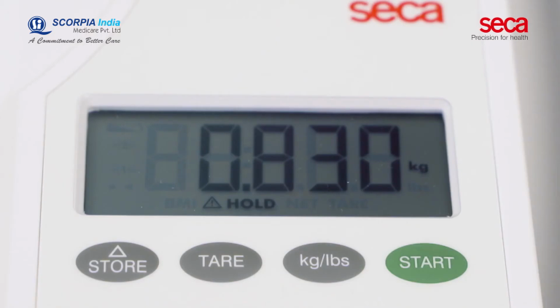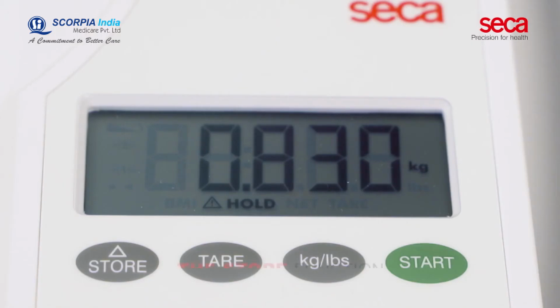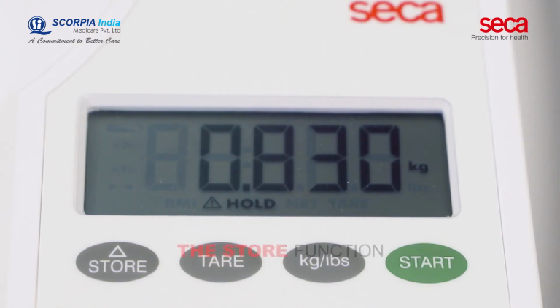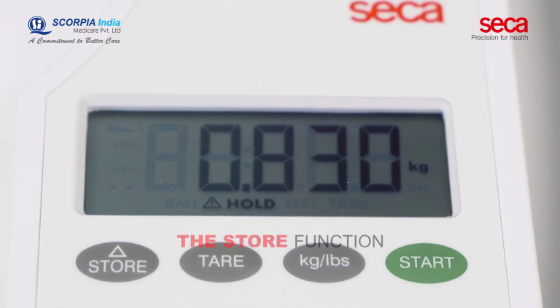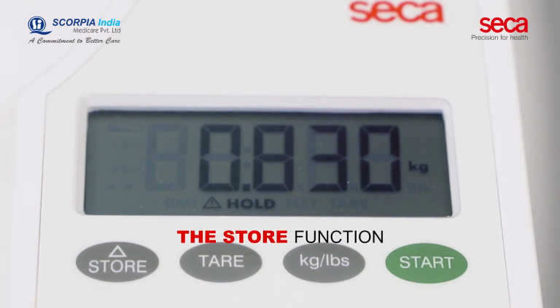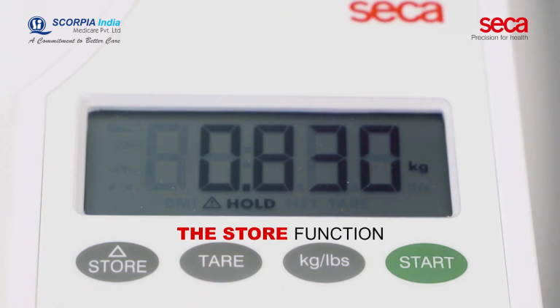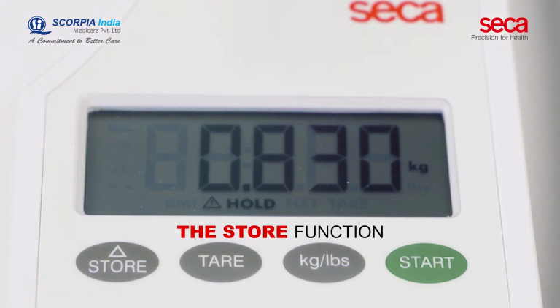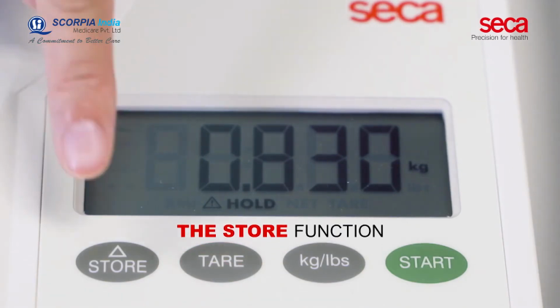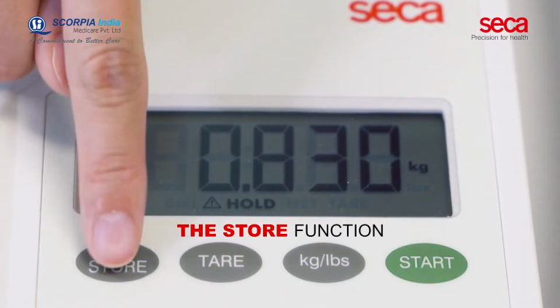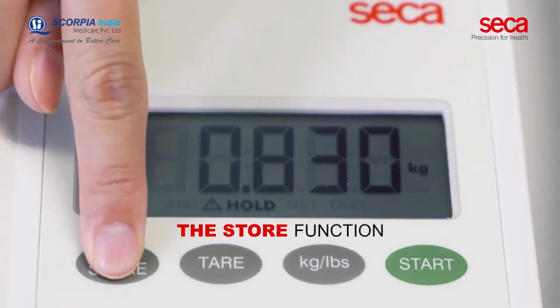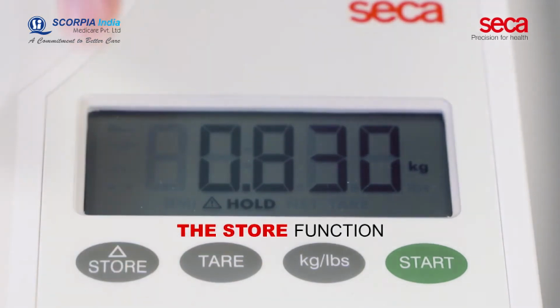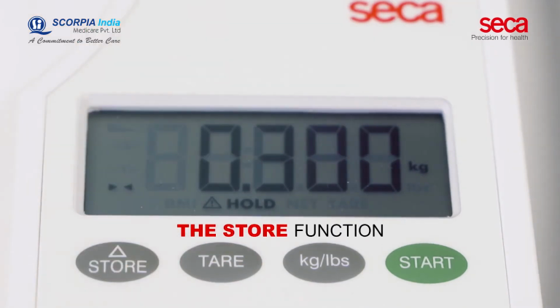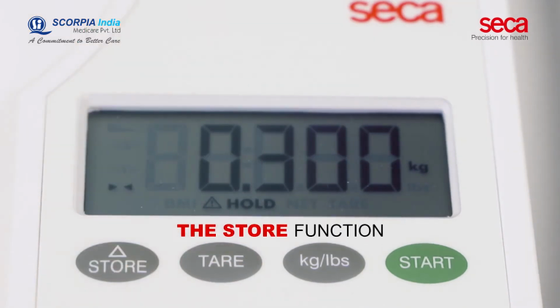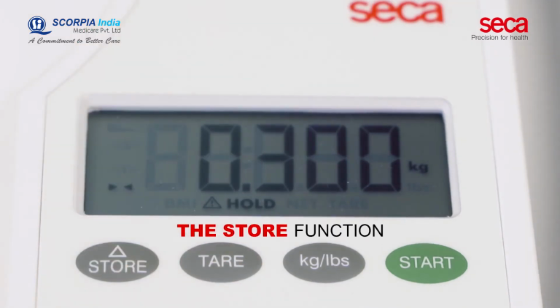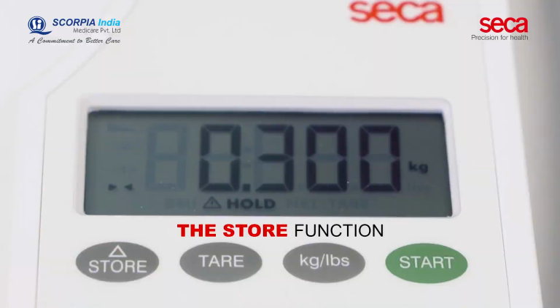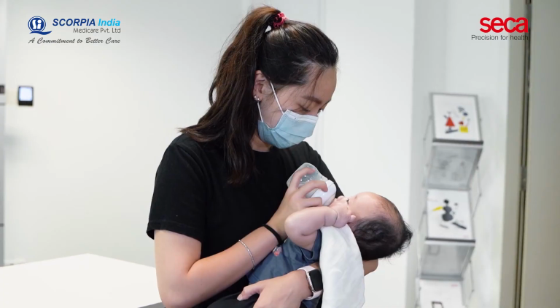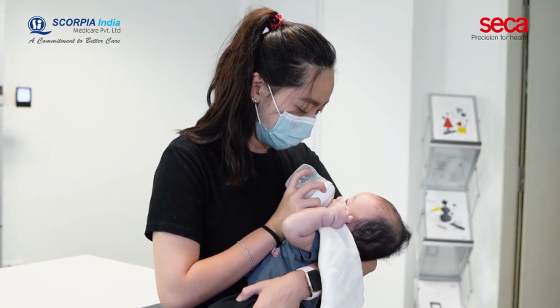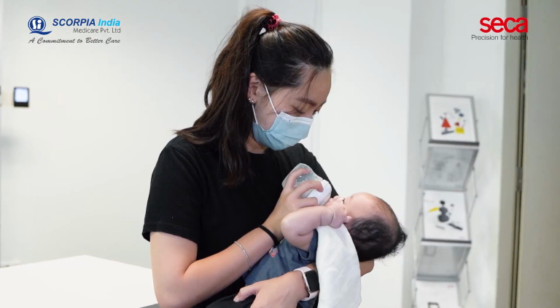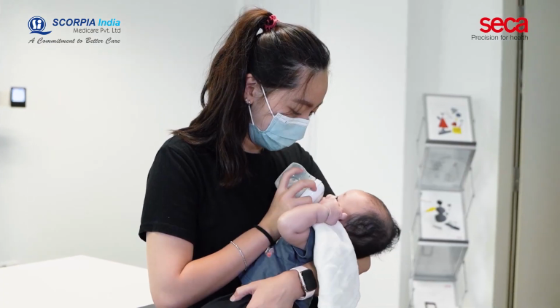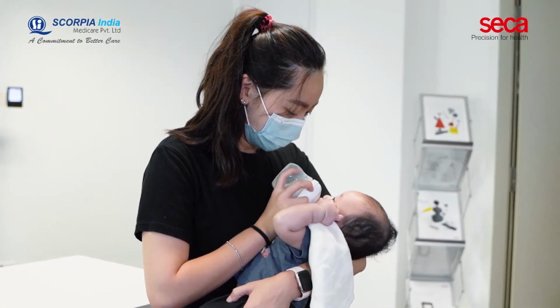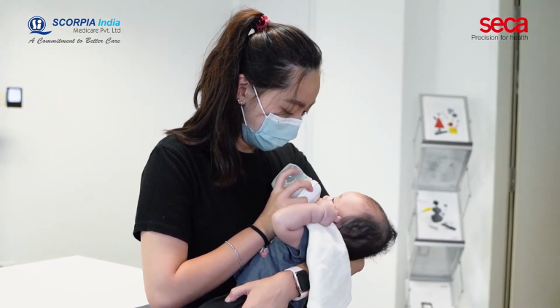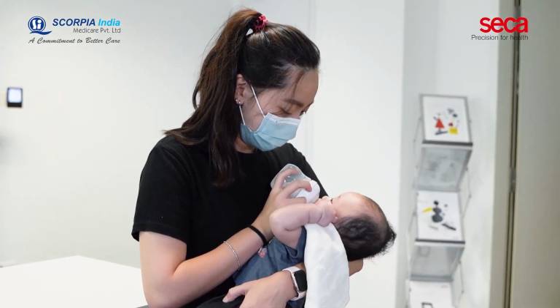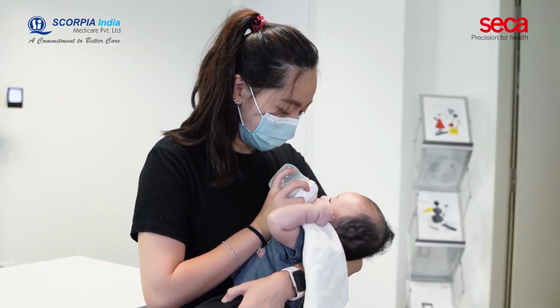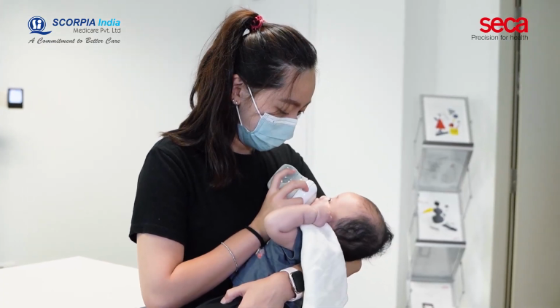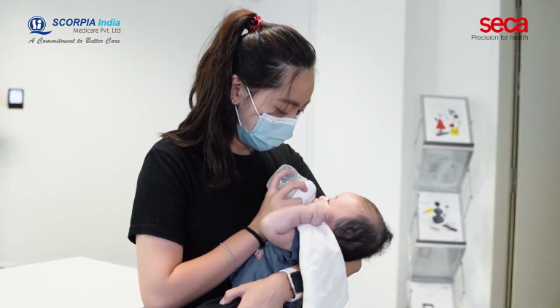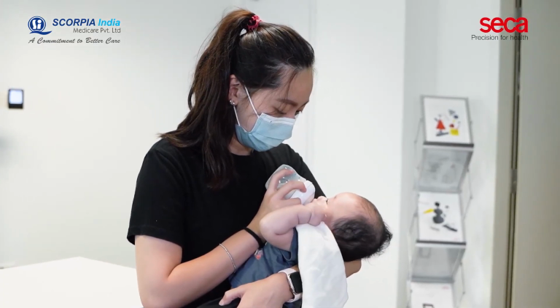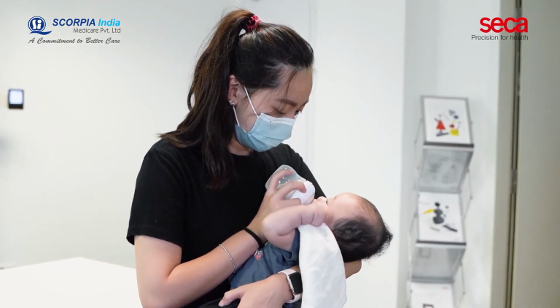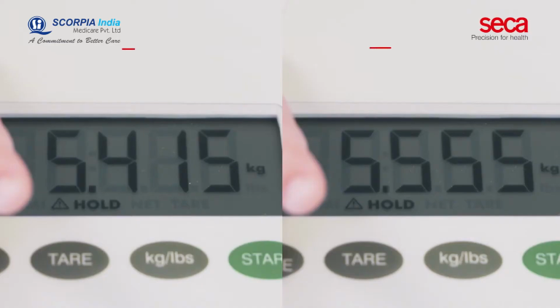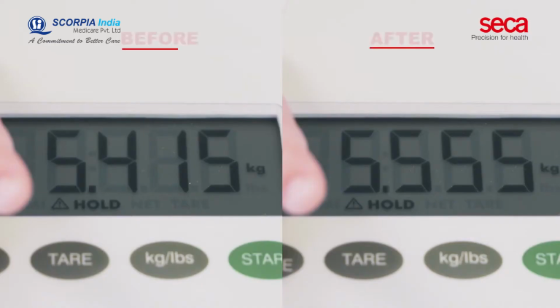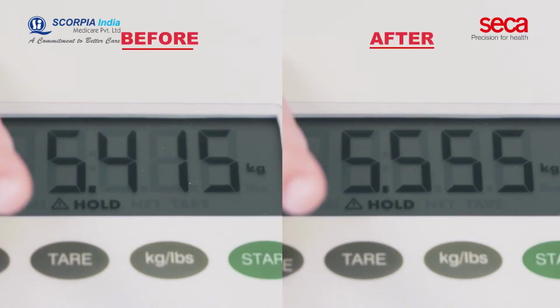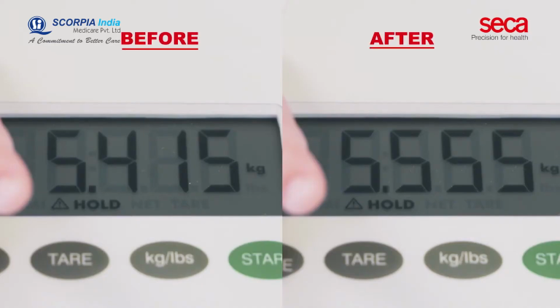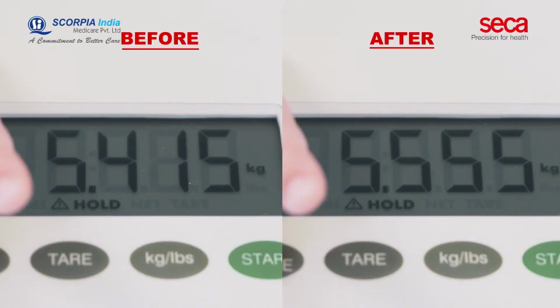The store function calculates the amount of breast milk intake. The subject is weighed before and after breastfeeding.